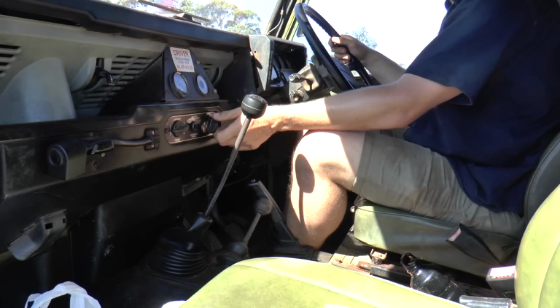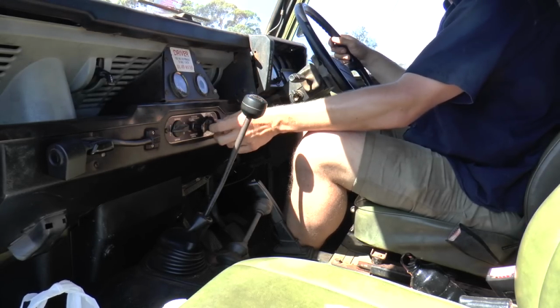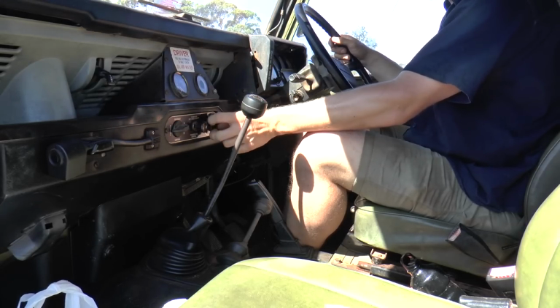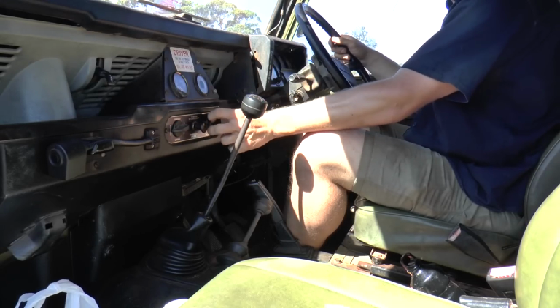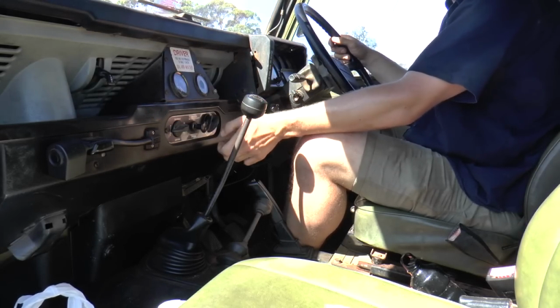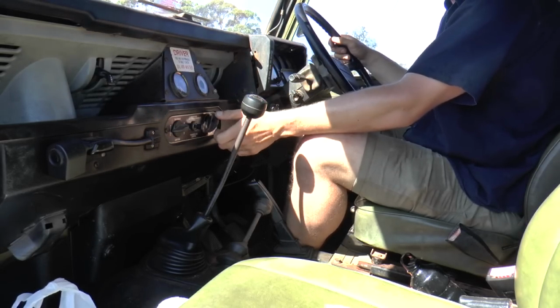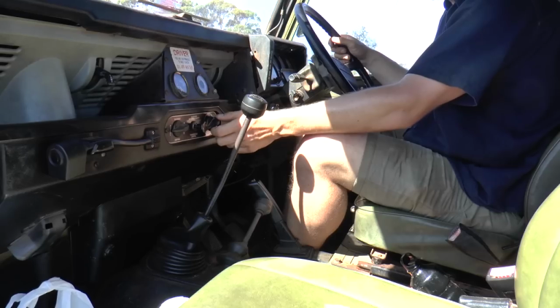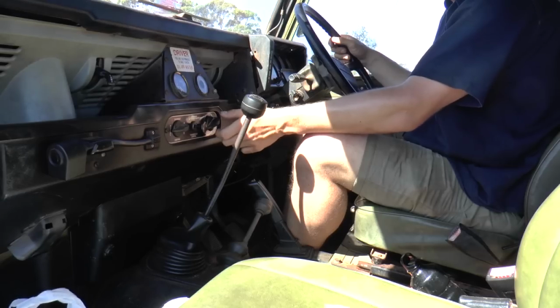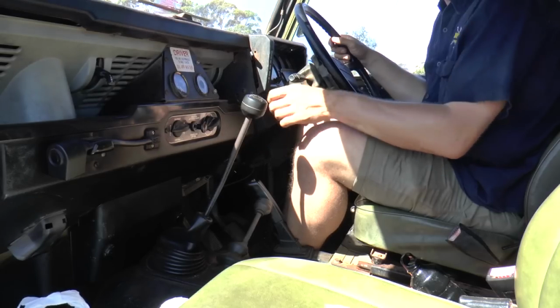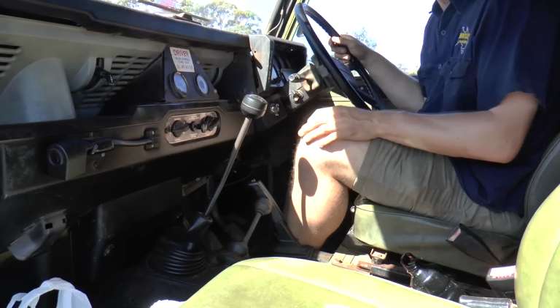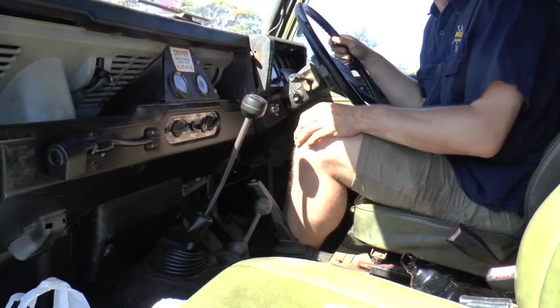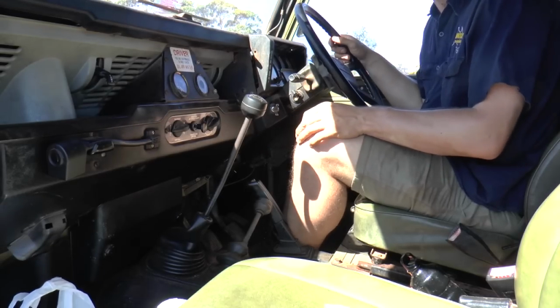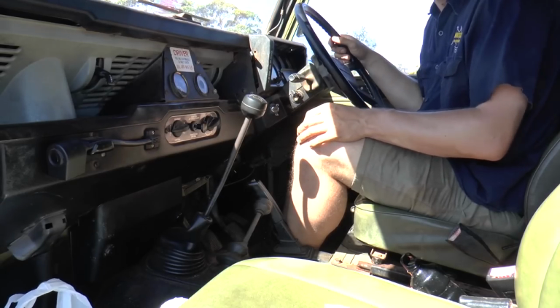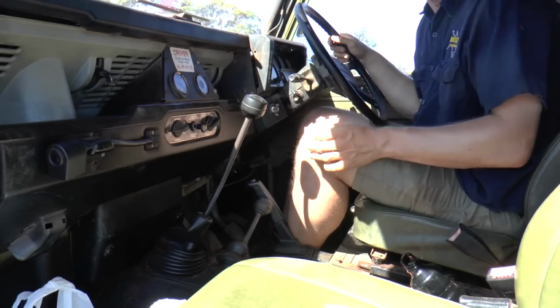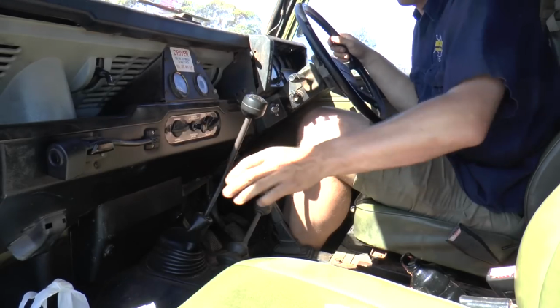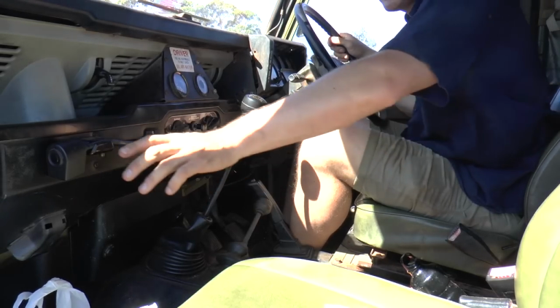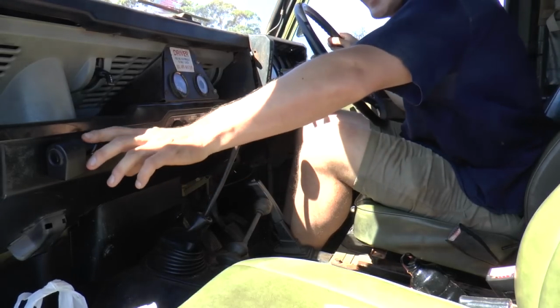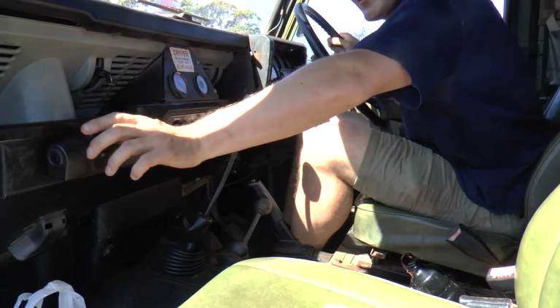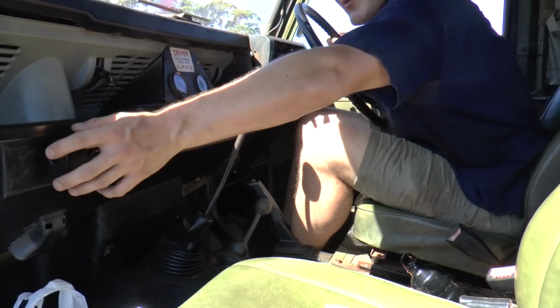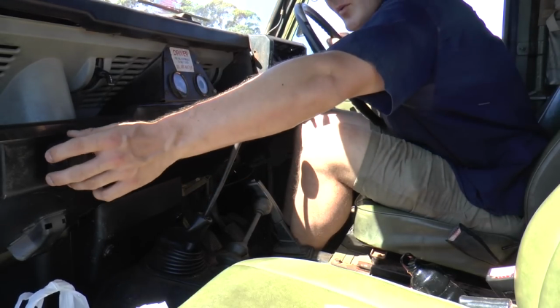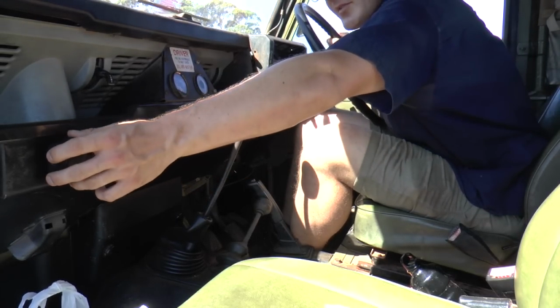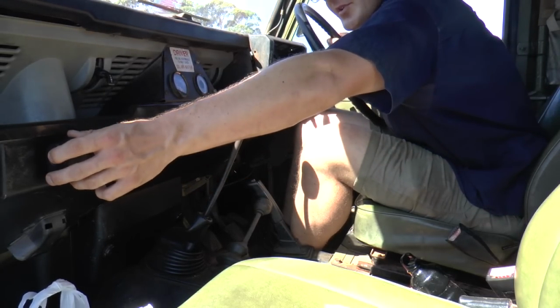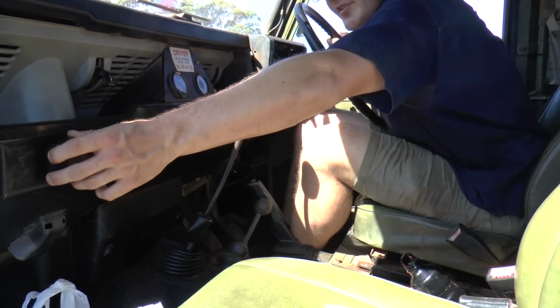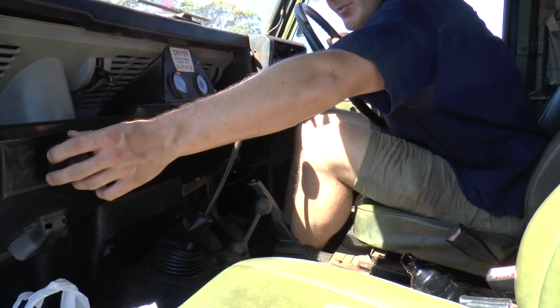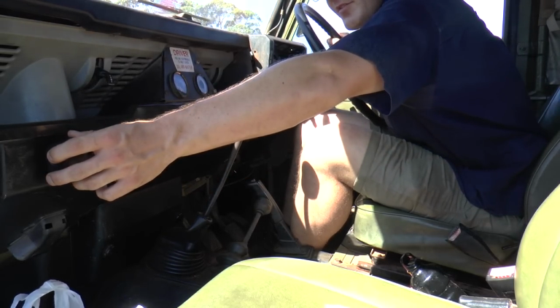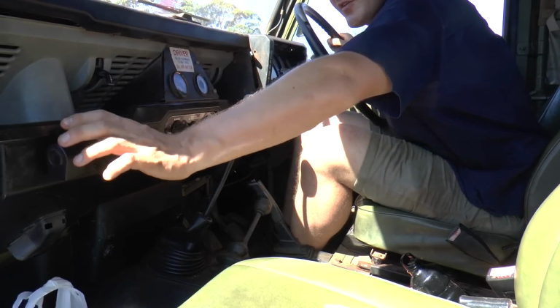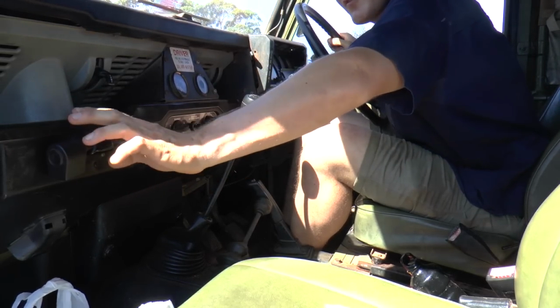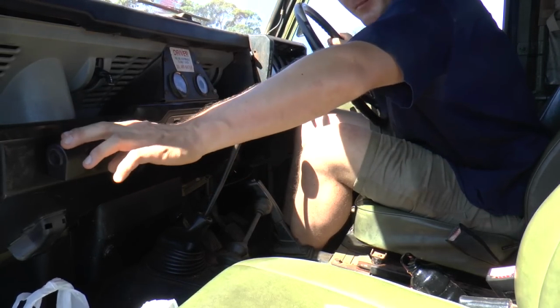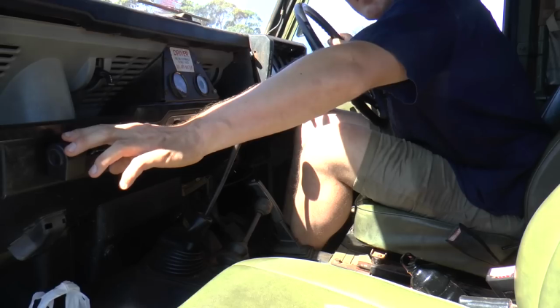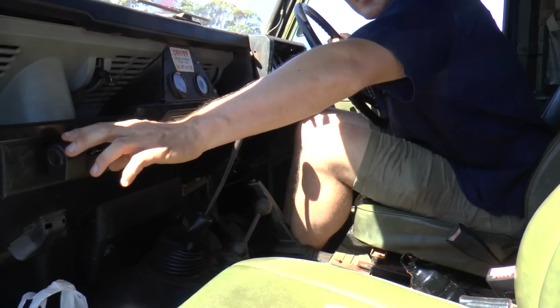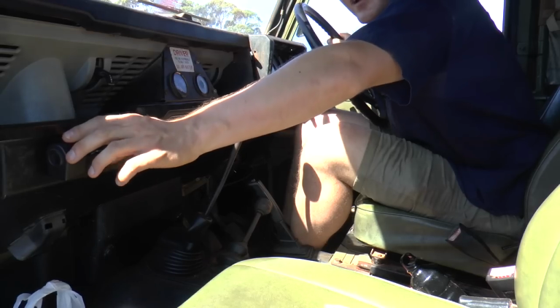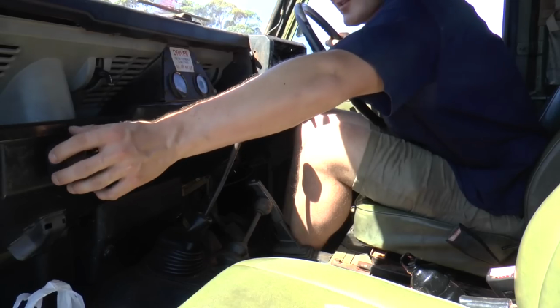We've also got a vacuum switch for the centre diff lock inside the vehicle, and then a dimmer. To get the map light to work, I have to turn the dimmer to maximum, and that will allow the map light switch to actually work.